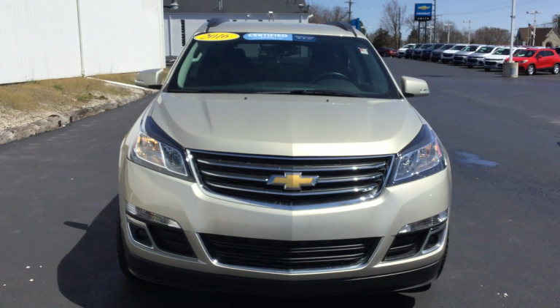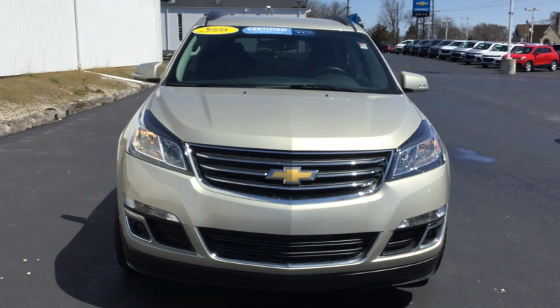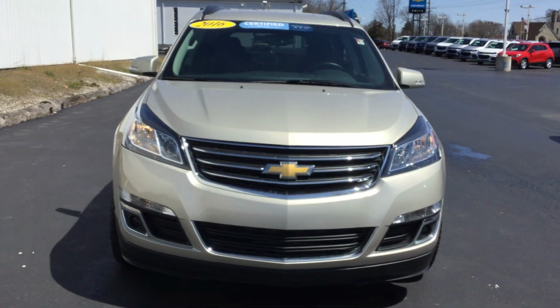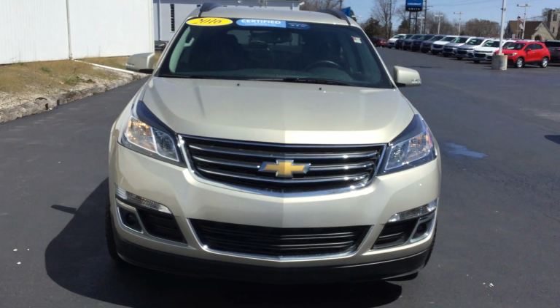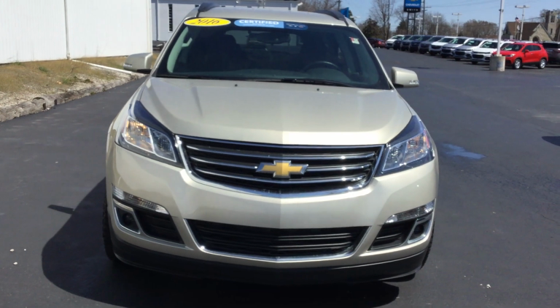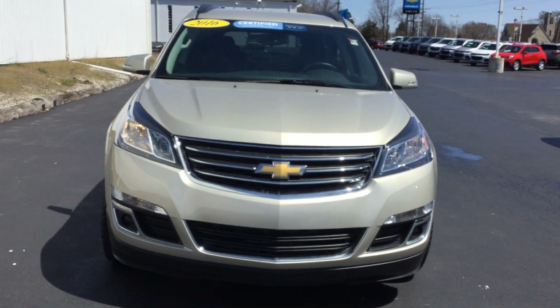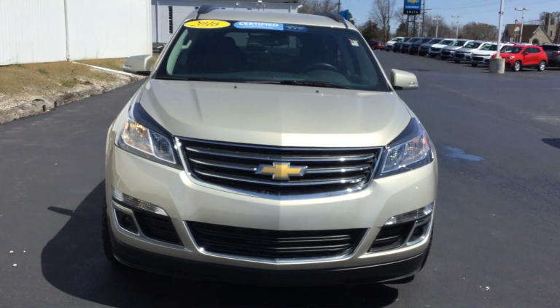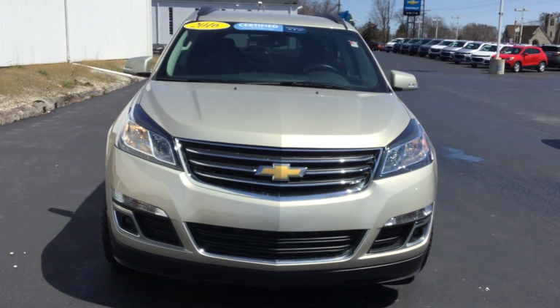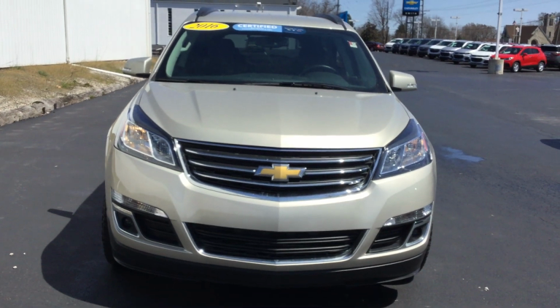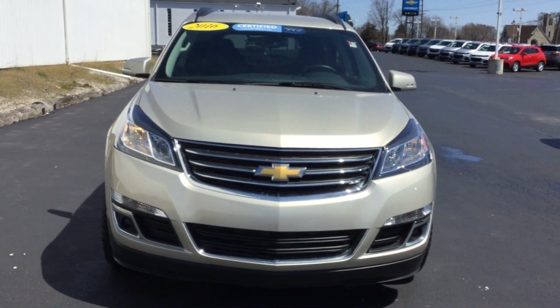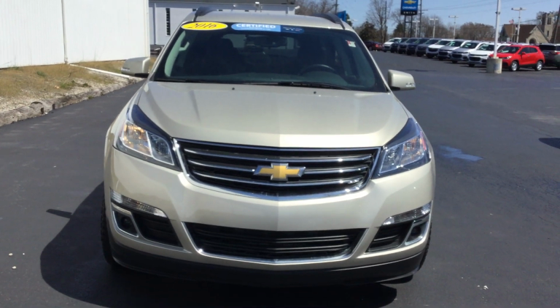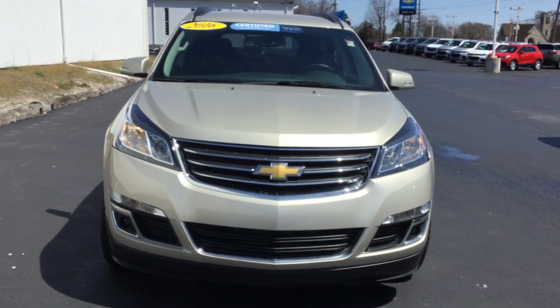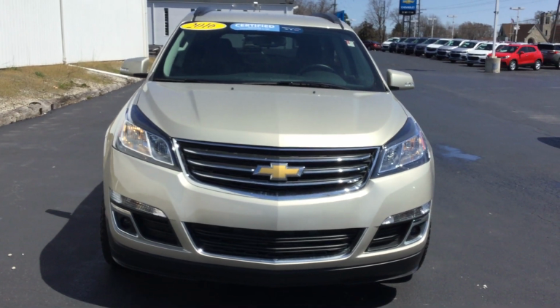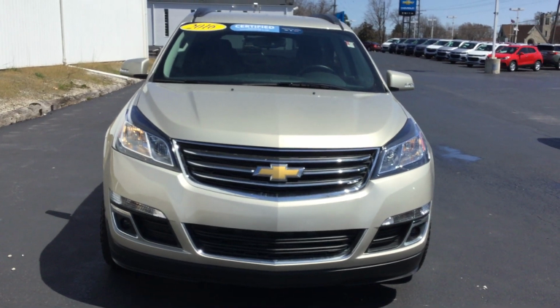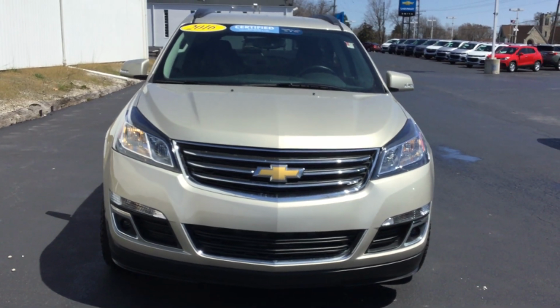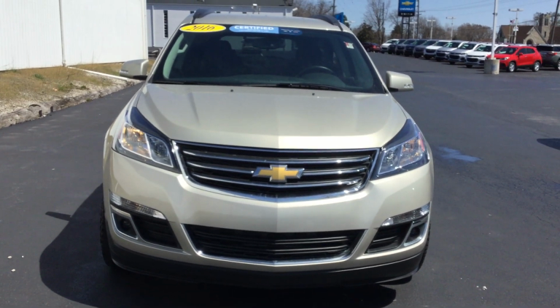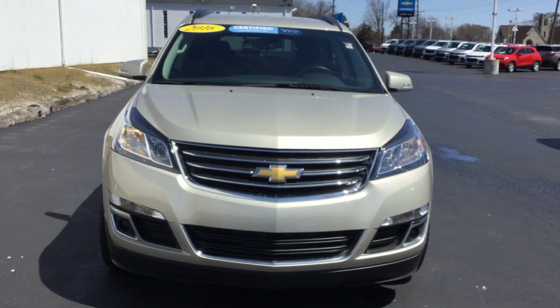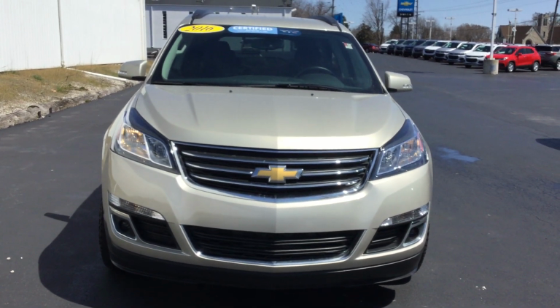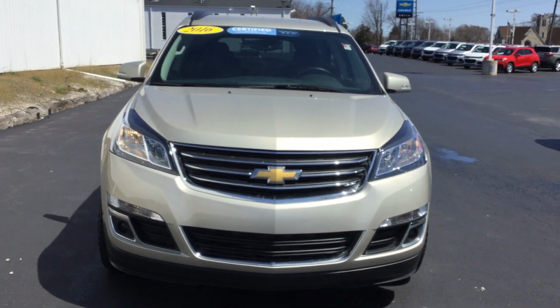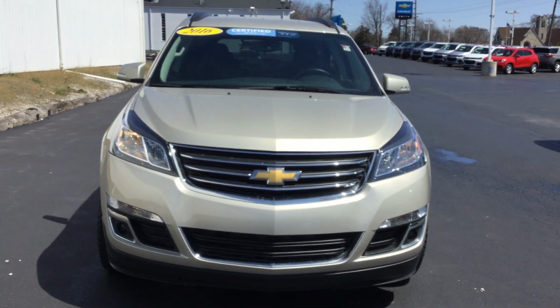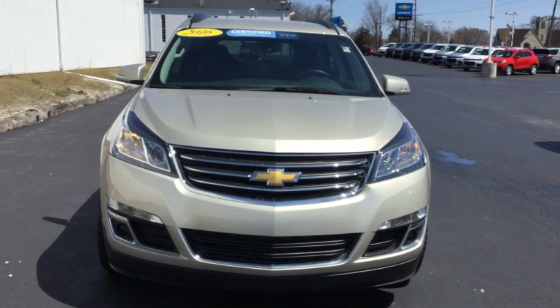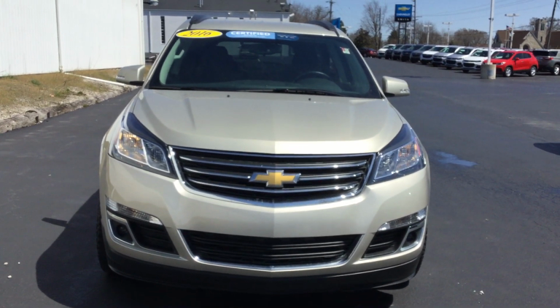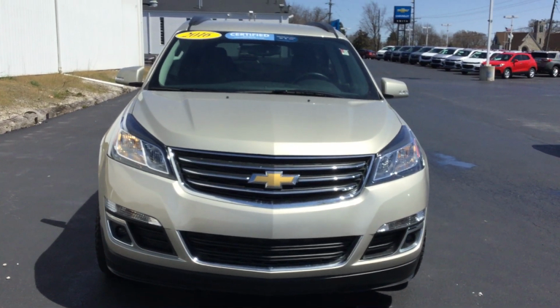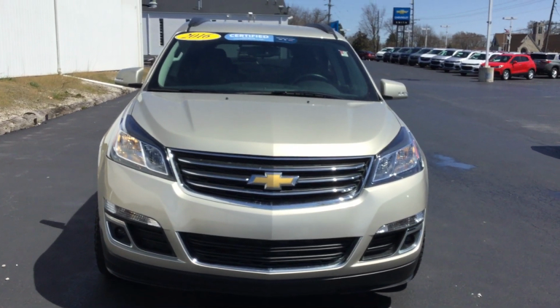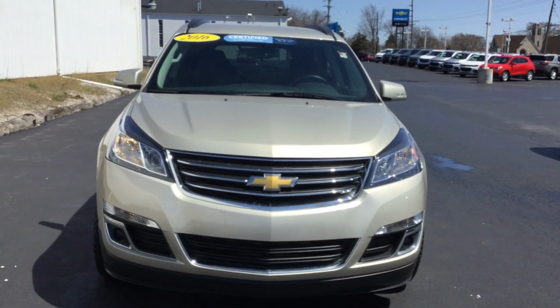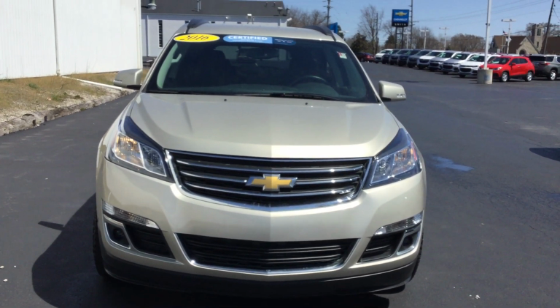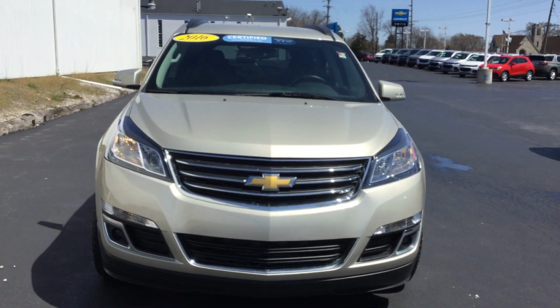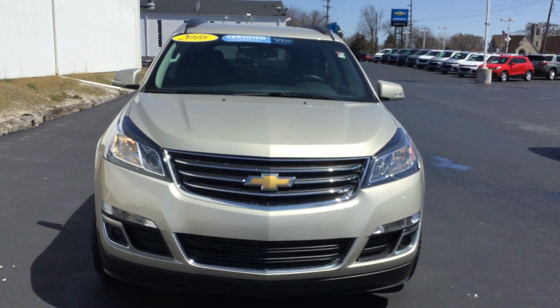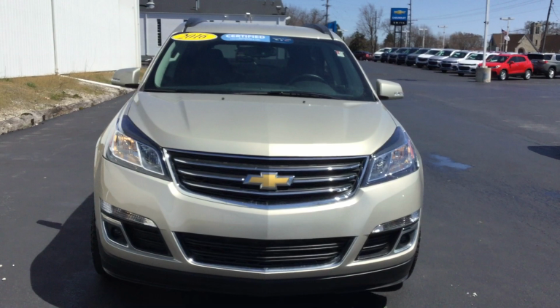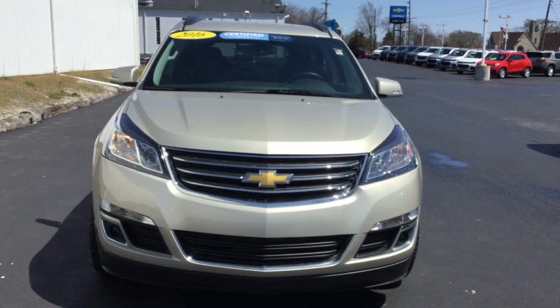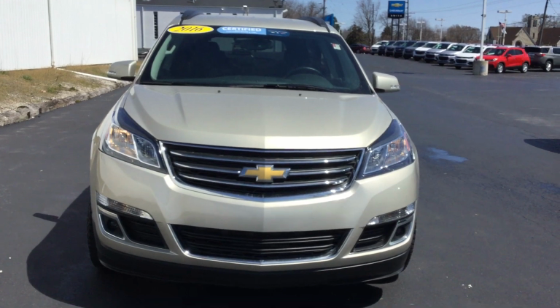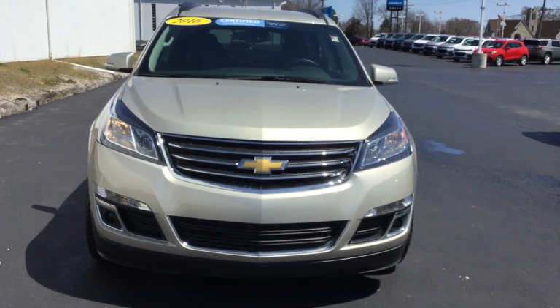Hi, this is Jennifer with Smith Chevrolet, and I'm here to show you our pre-owned 2016 Traverse LT-1LT.